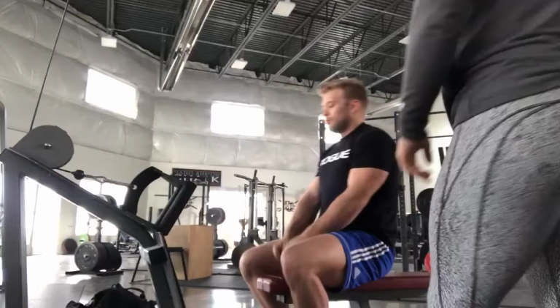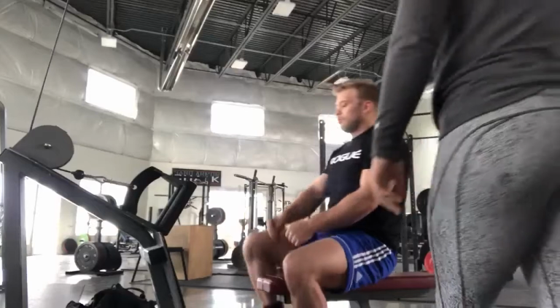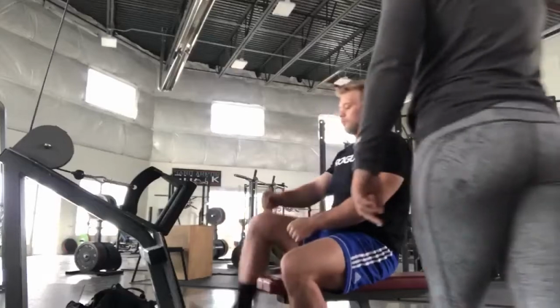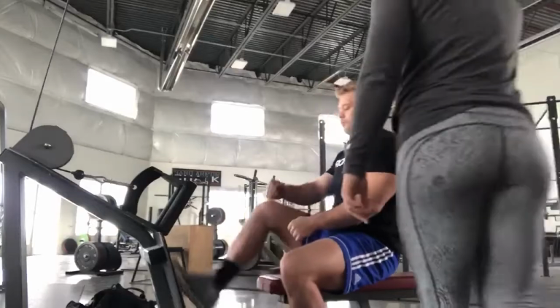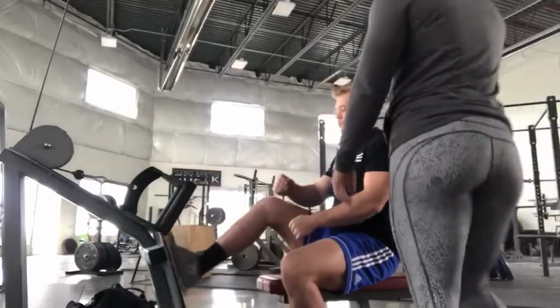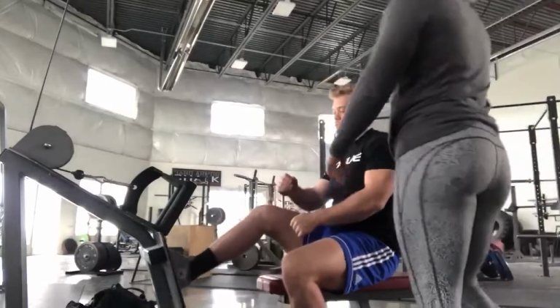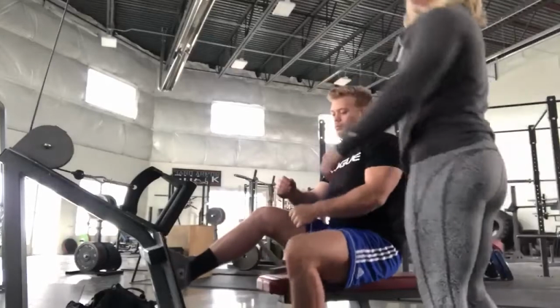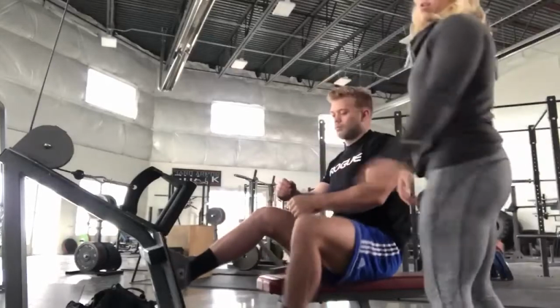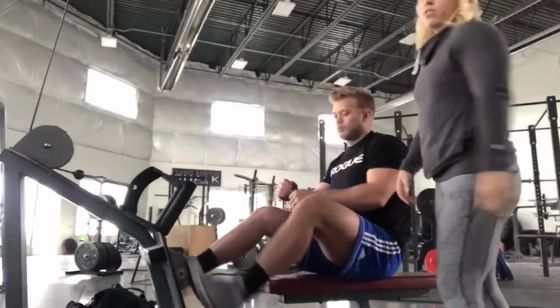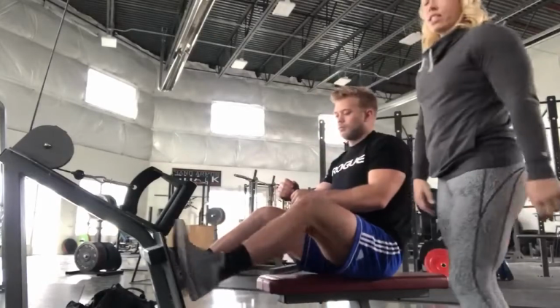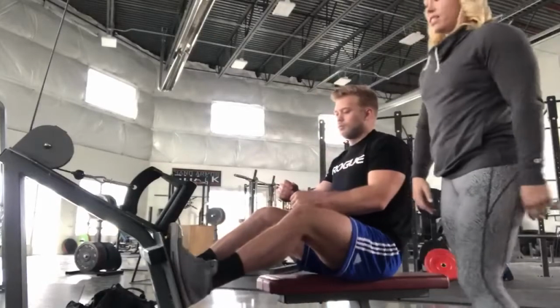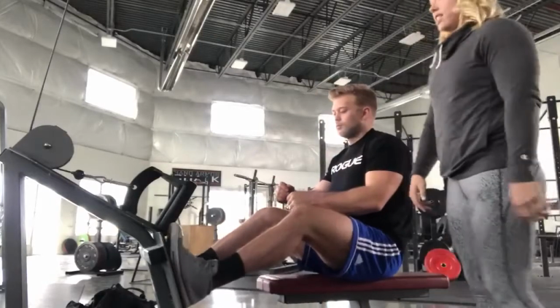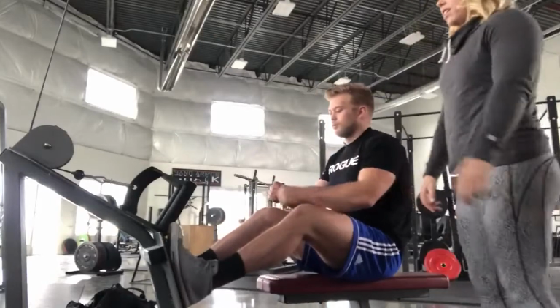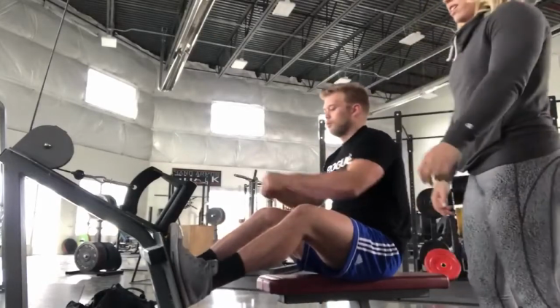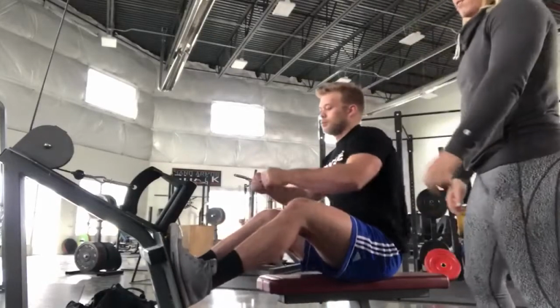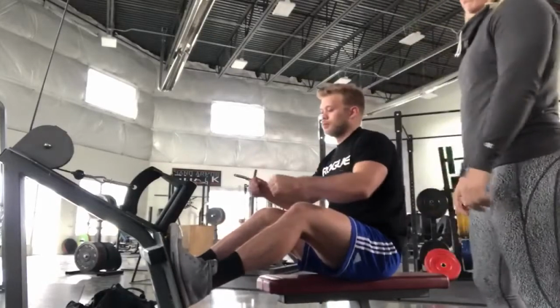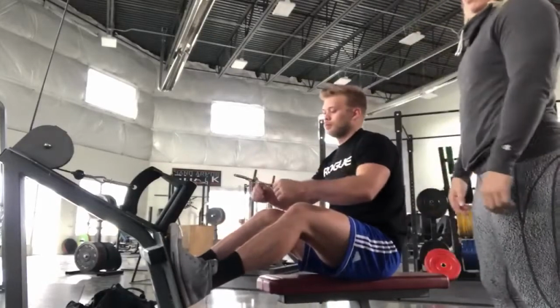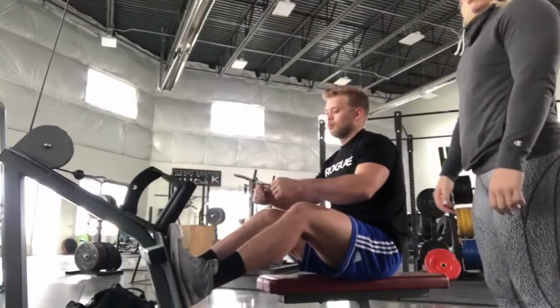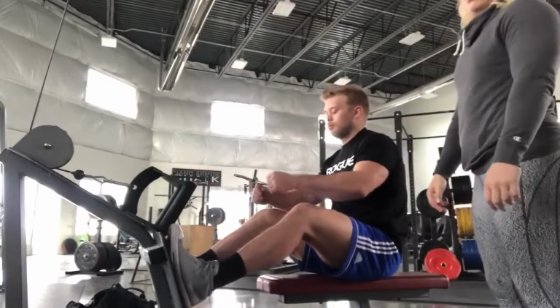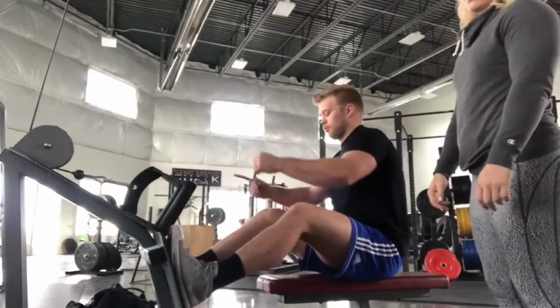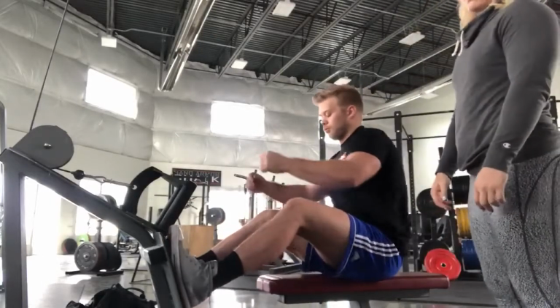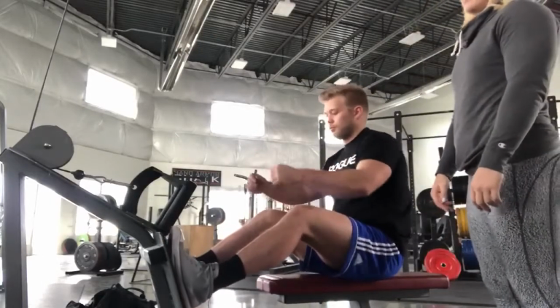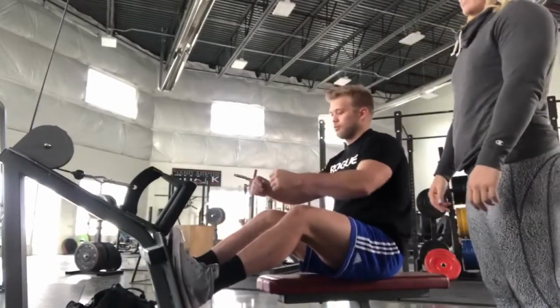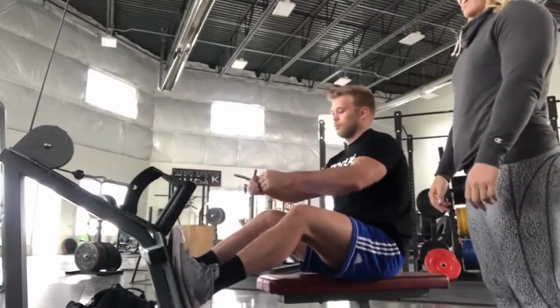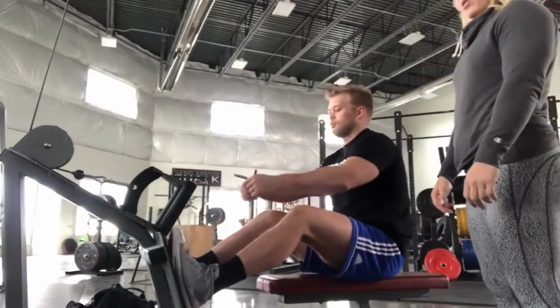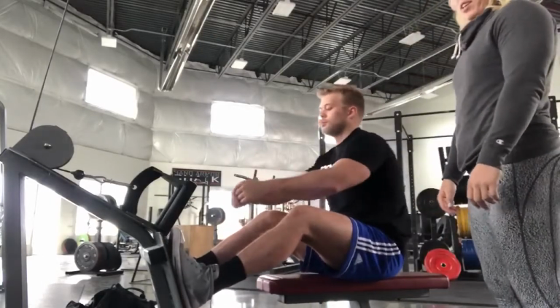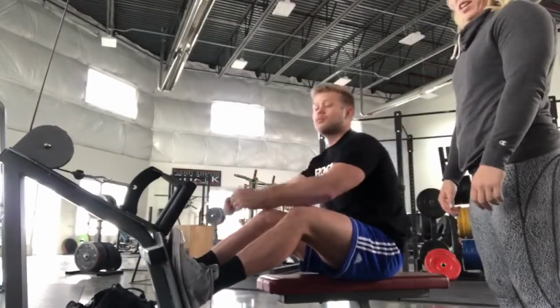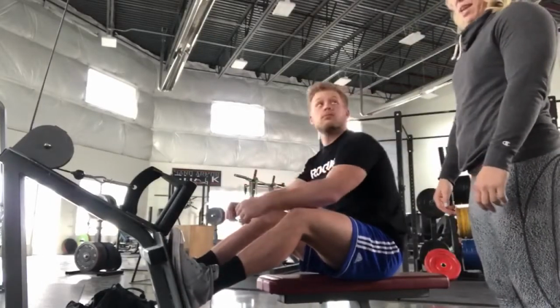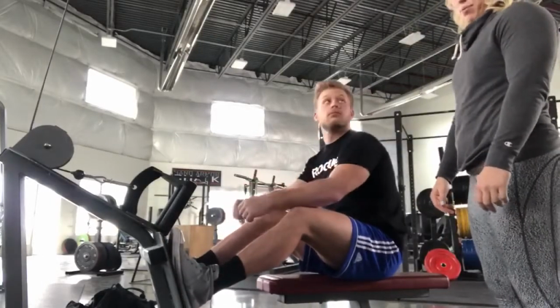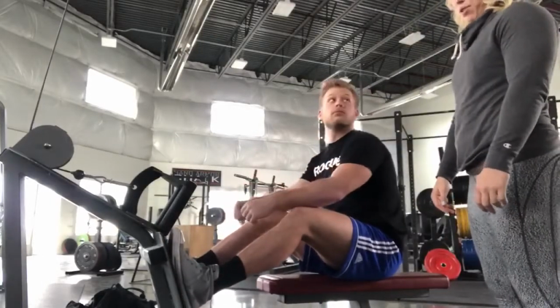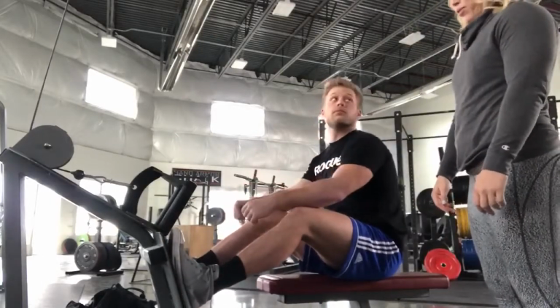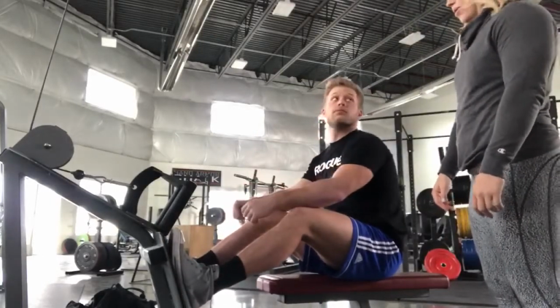We're going over the seated, paused, eccentric cable rows.